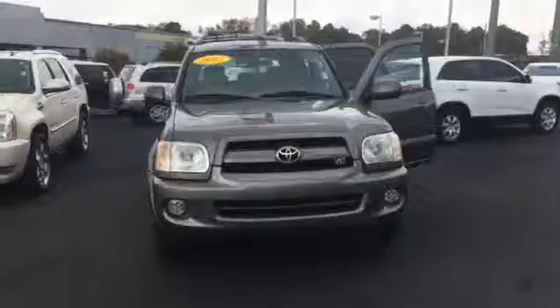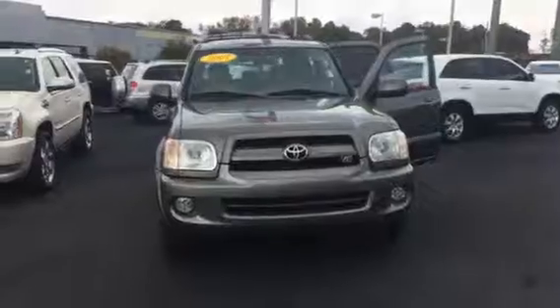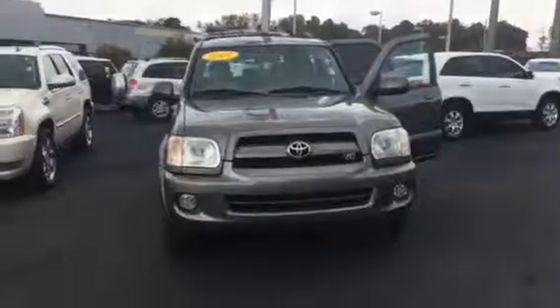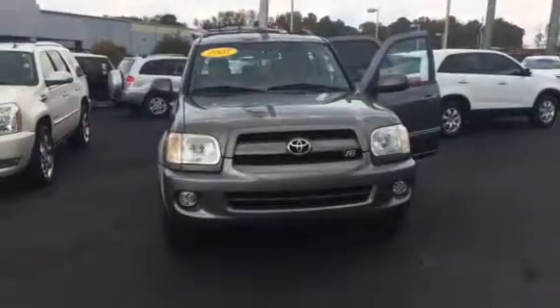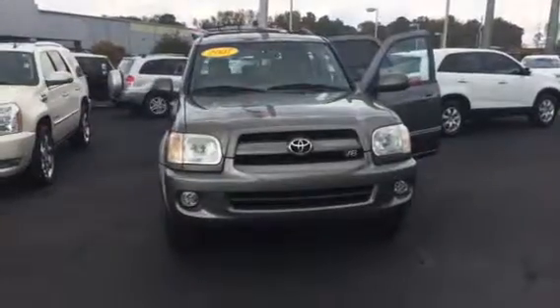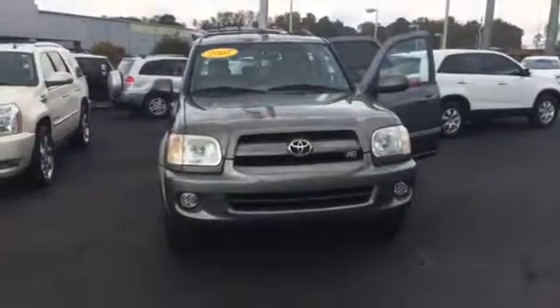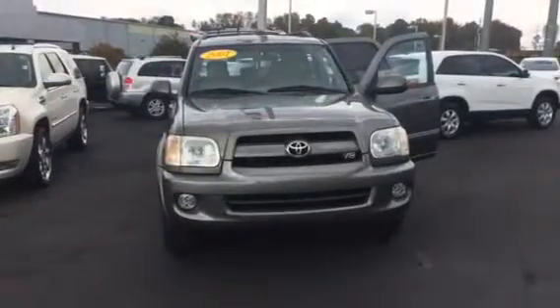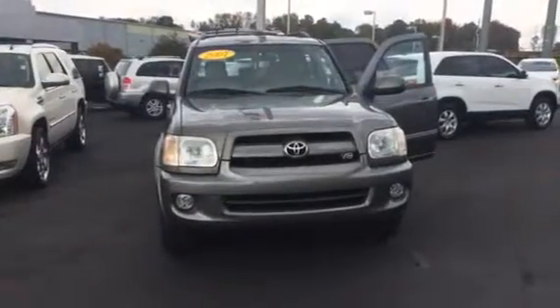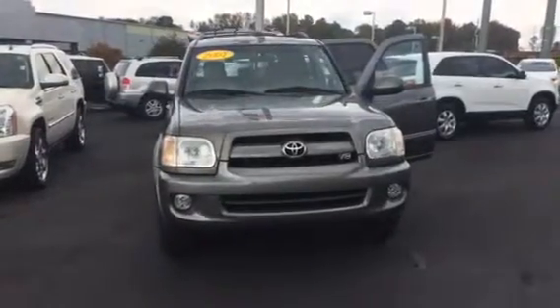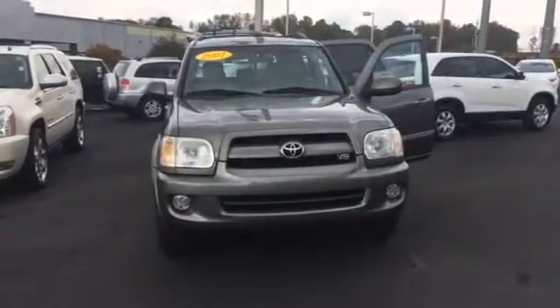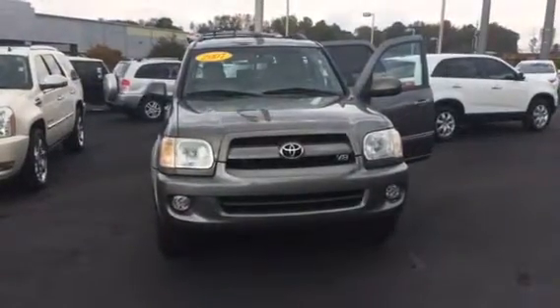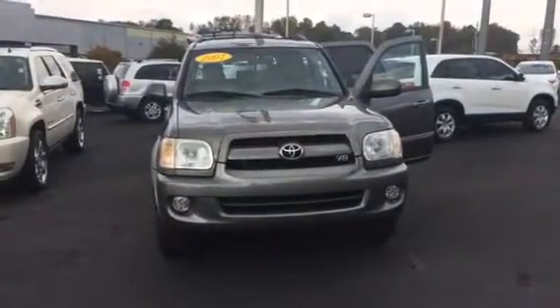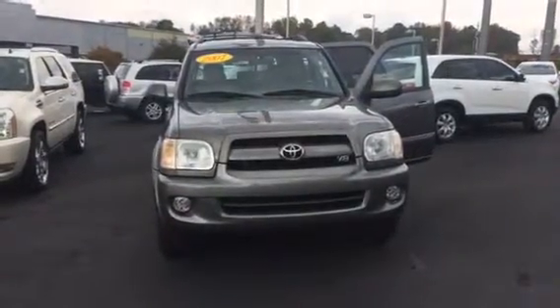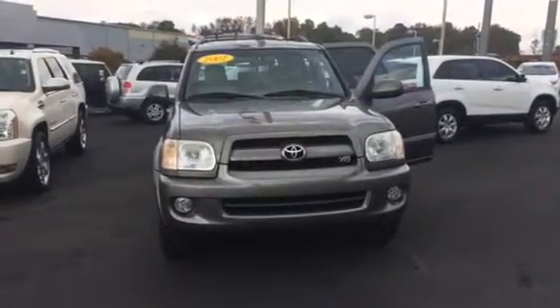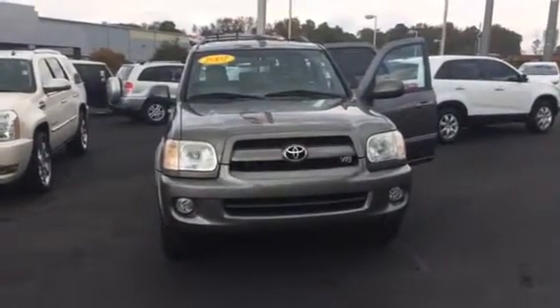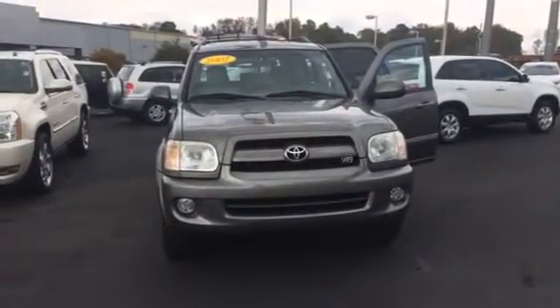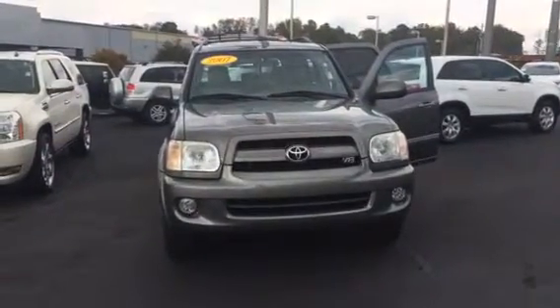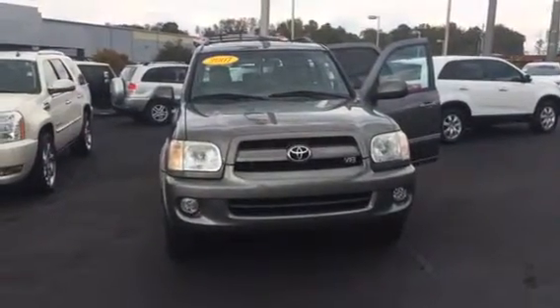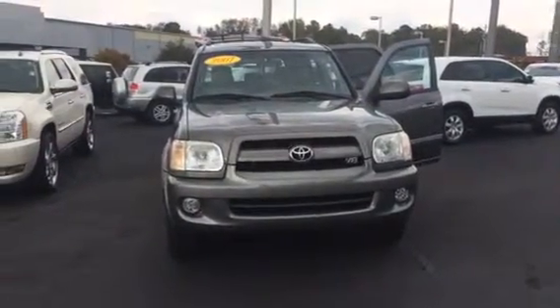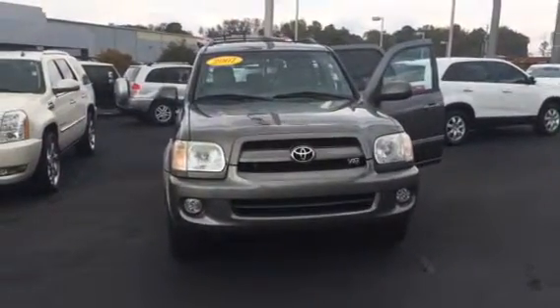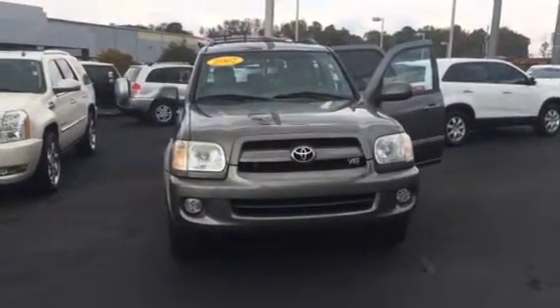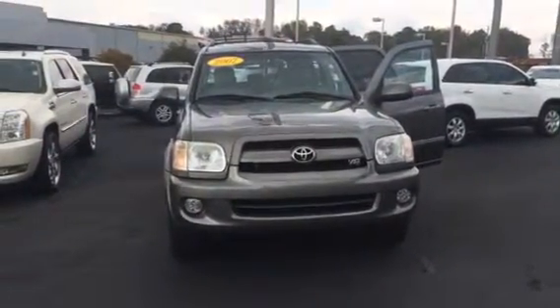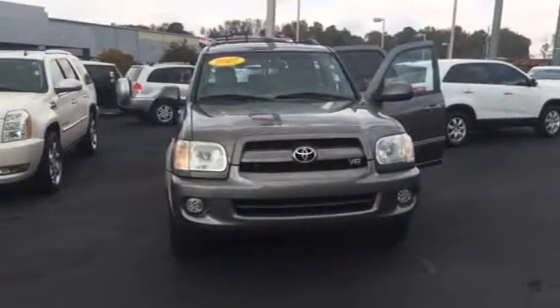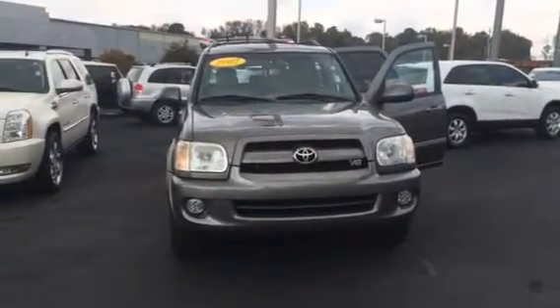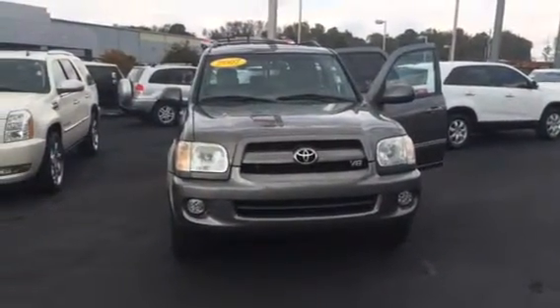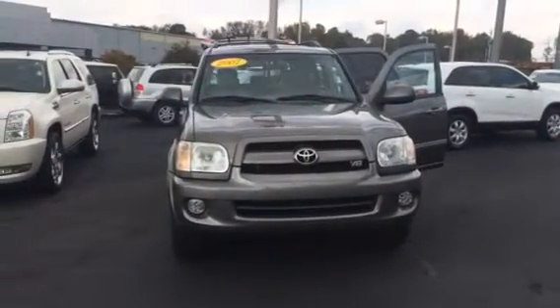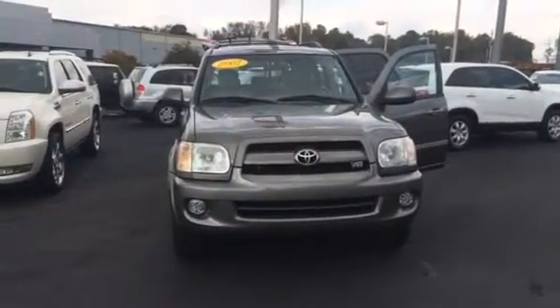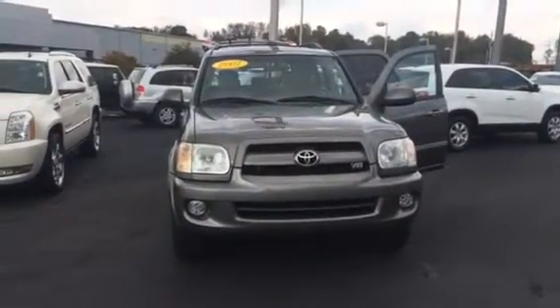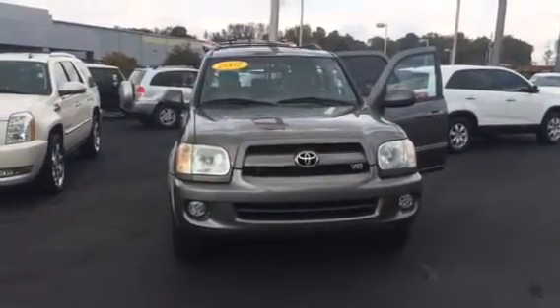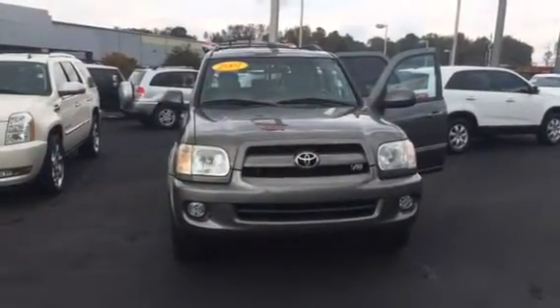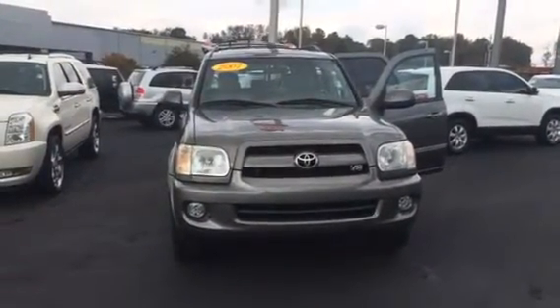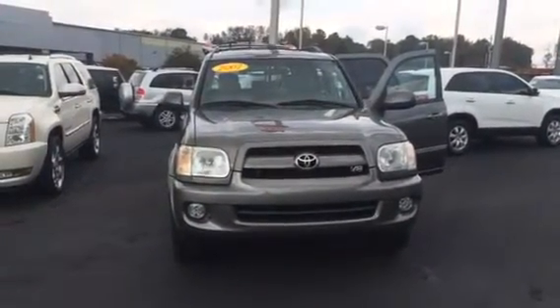Hello, this is Wanda with La Grange Toyota doing a short walk around on the 2007 Toyota Sequoia.